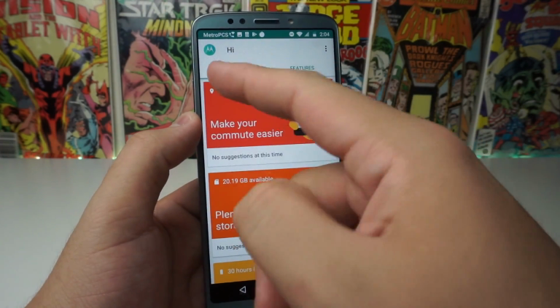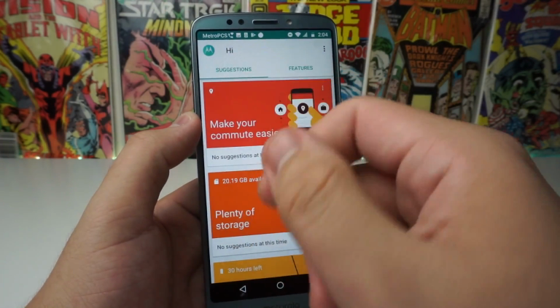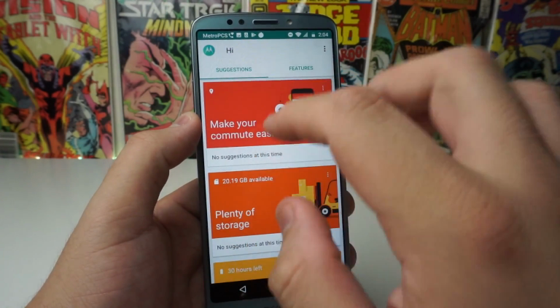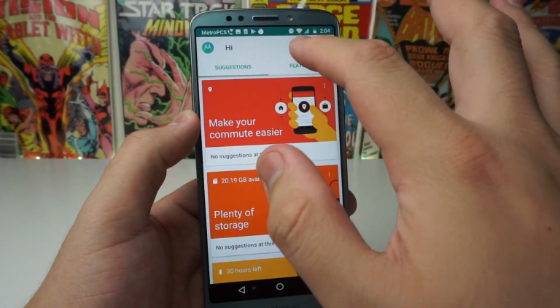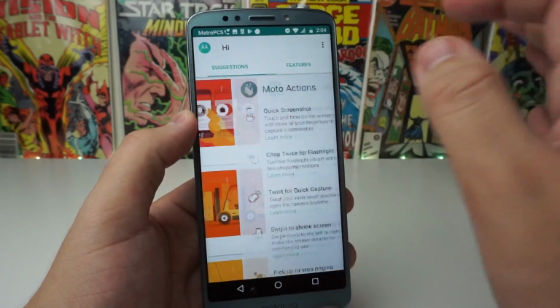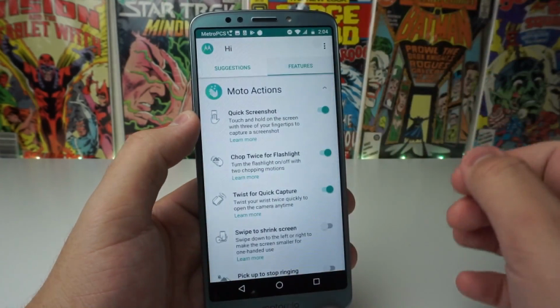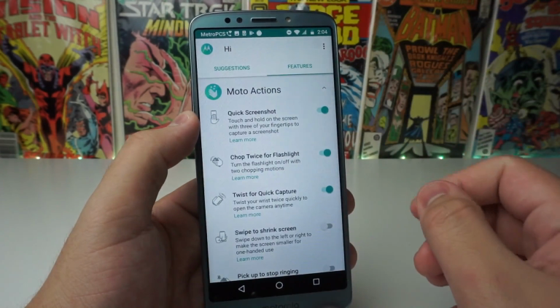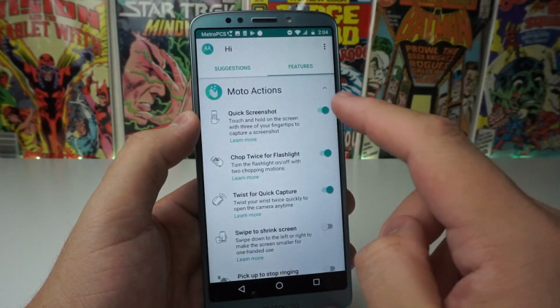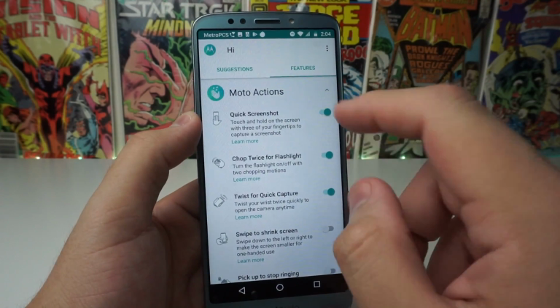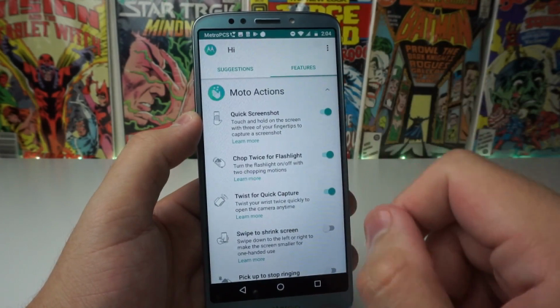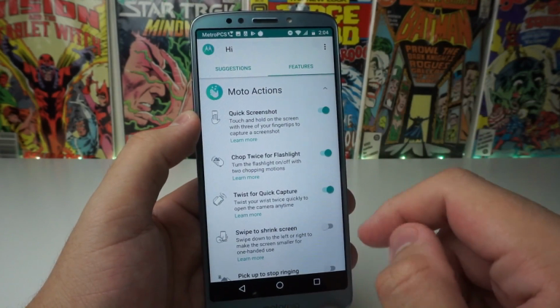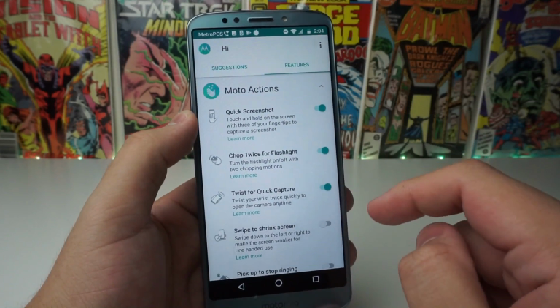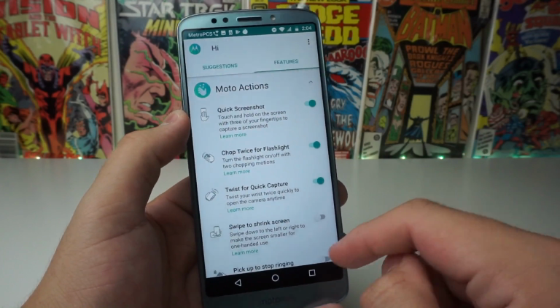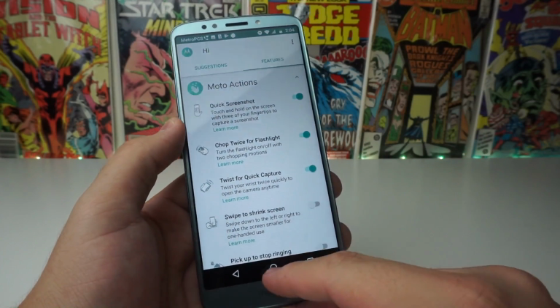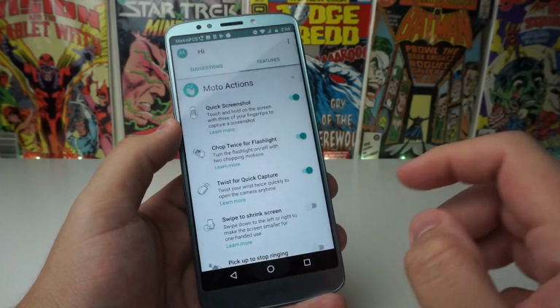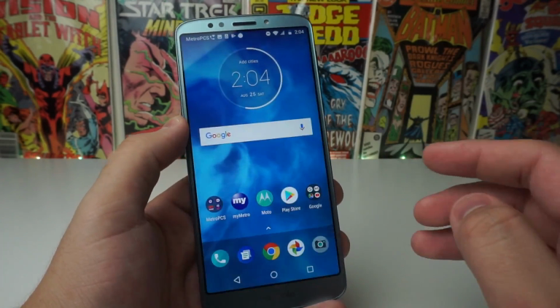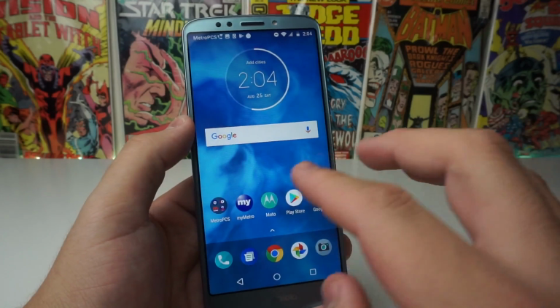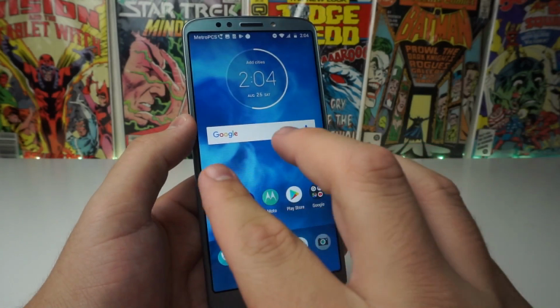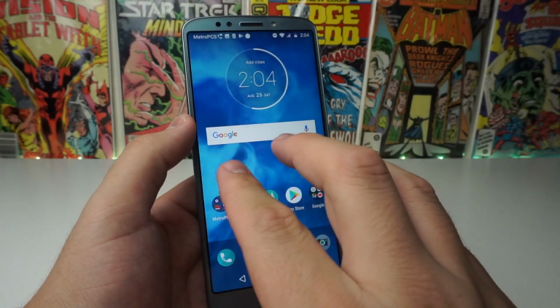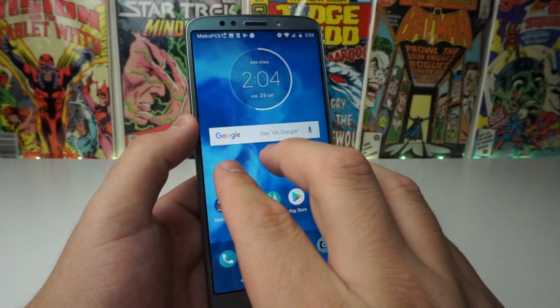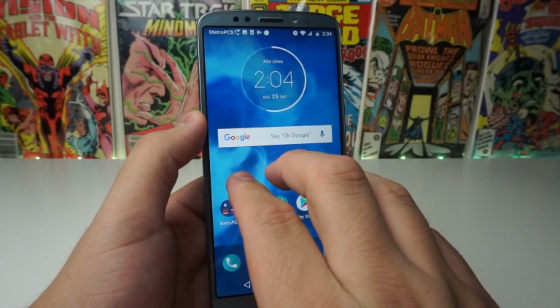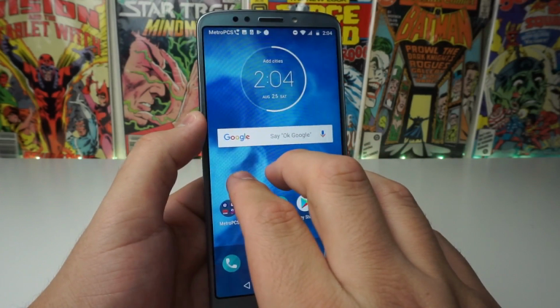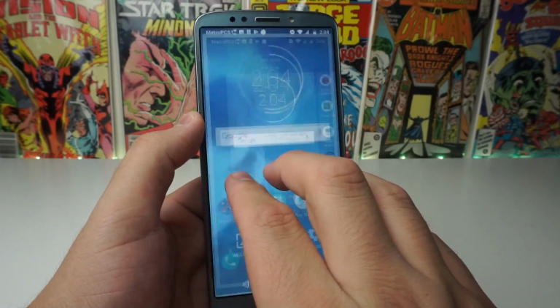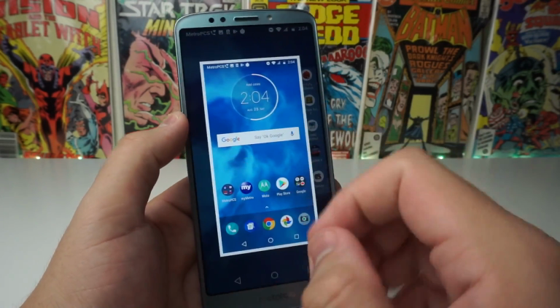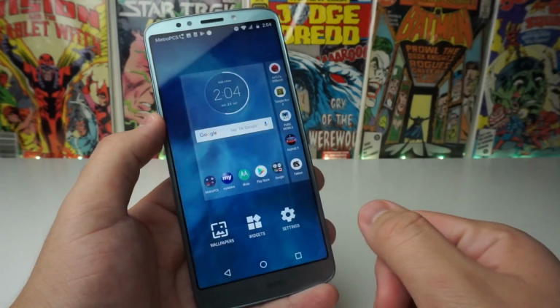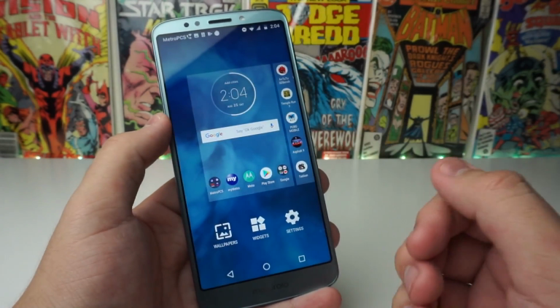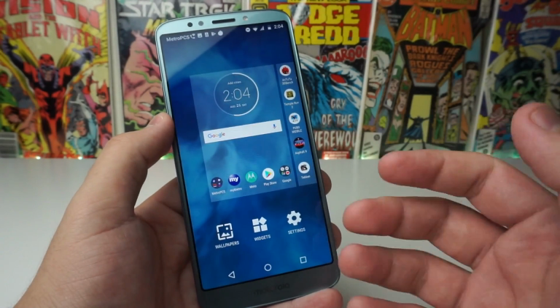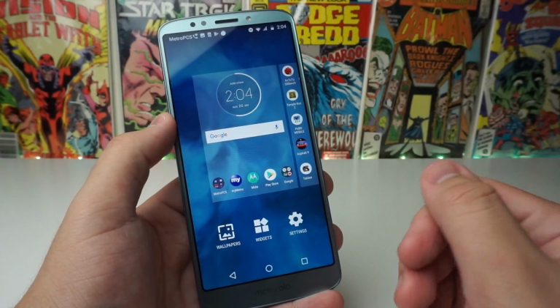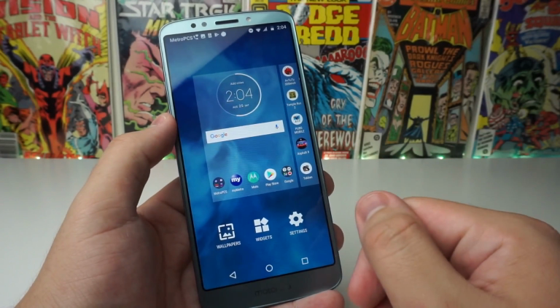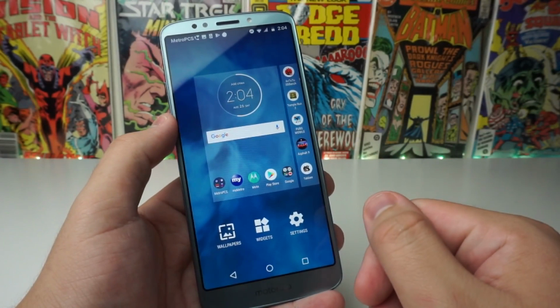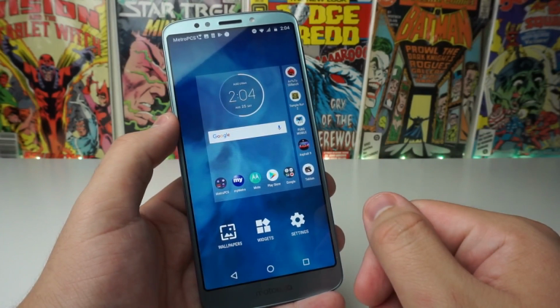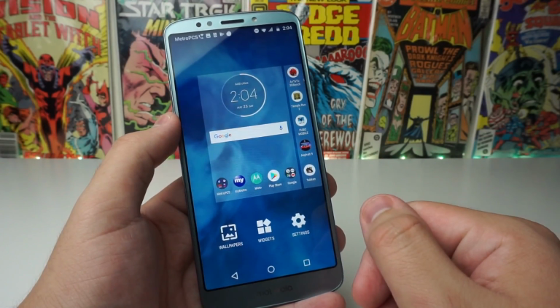Once you're in suggestions, go over to features, turn on screenshot, then hold three fingers on the screen and you should be perfectly fine.